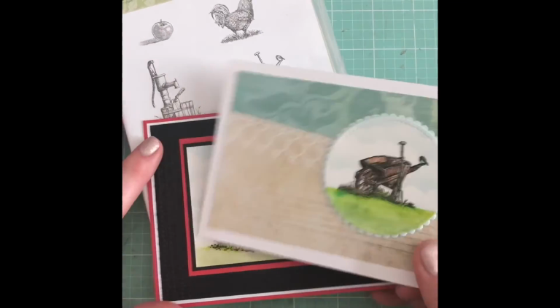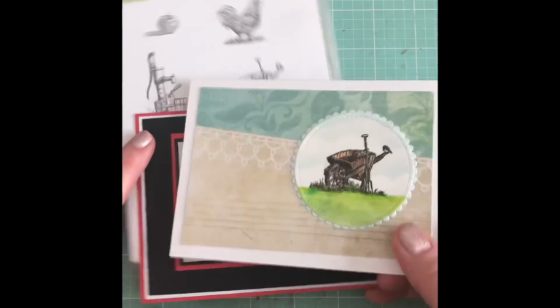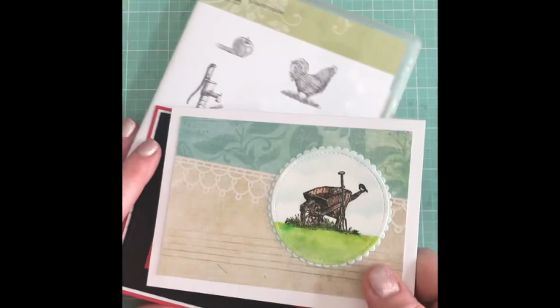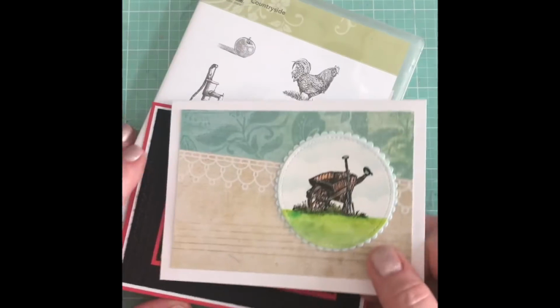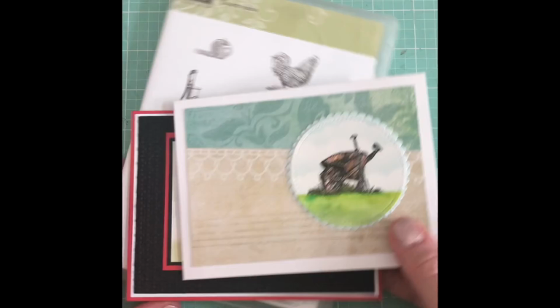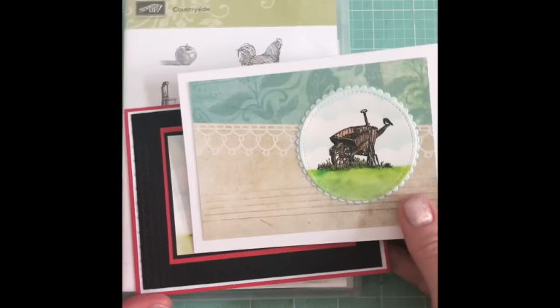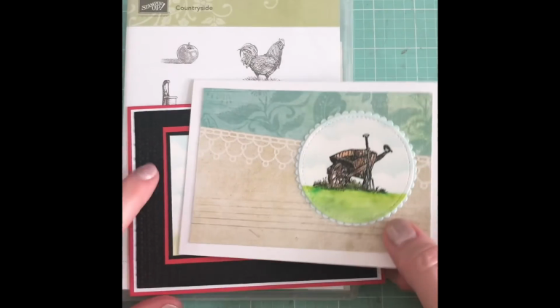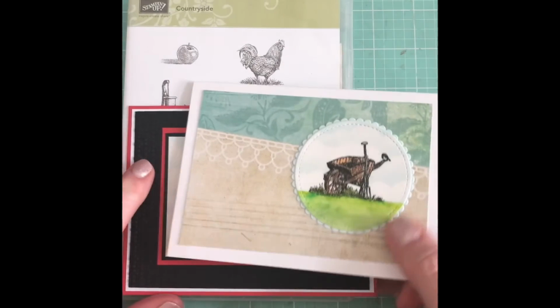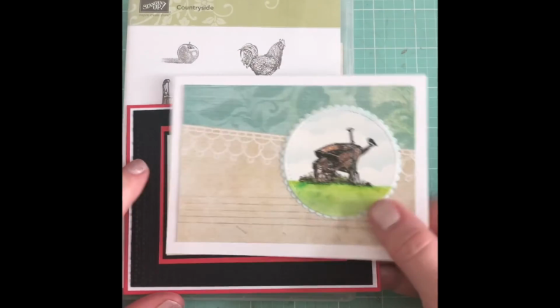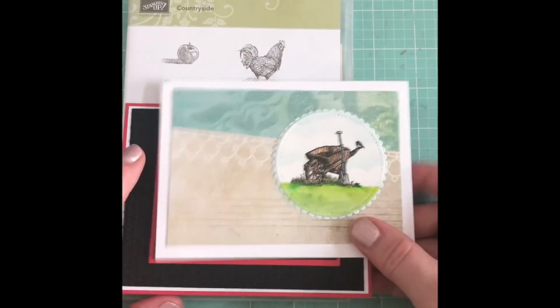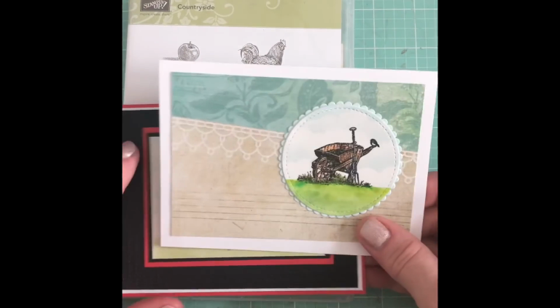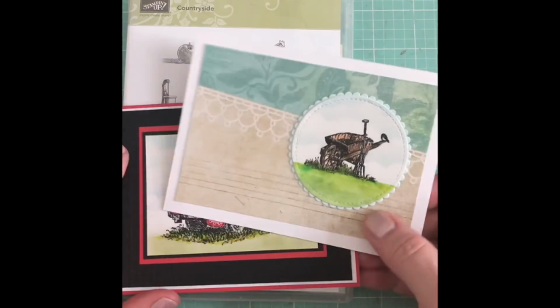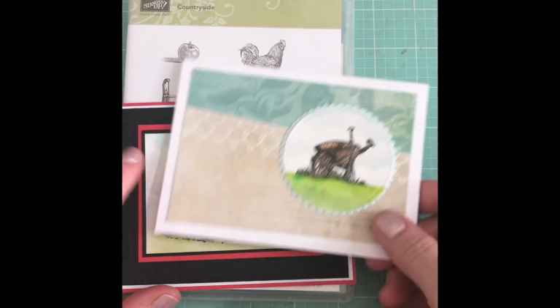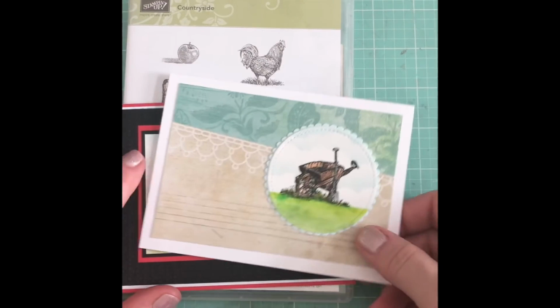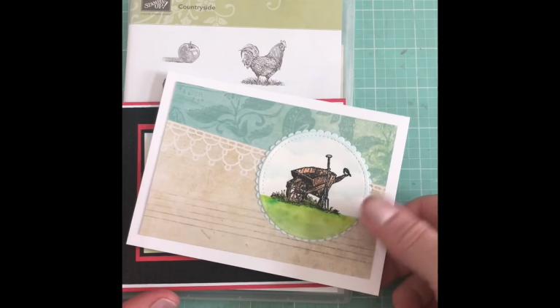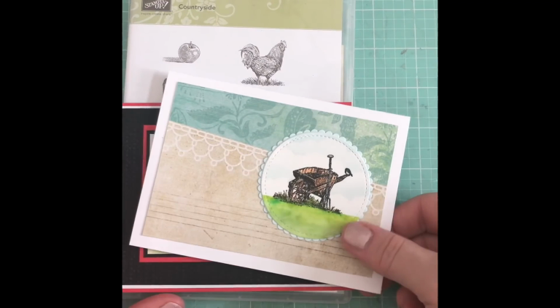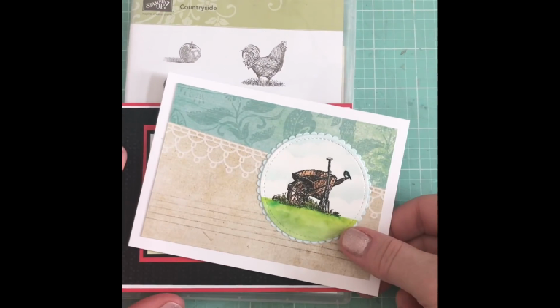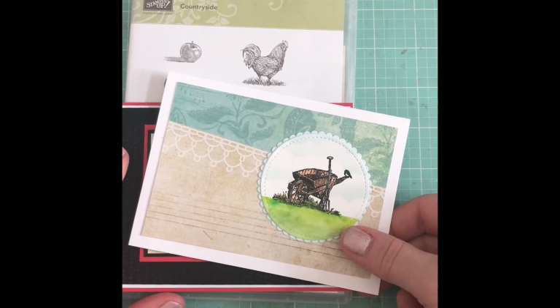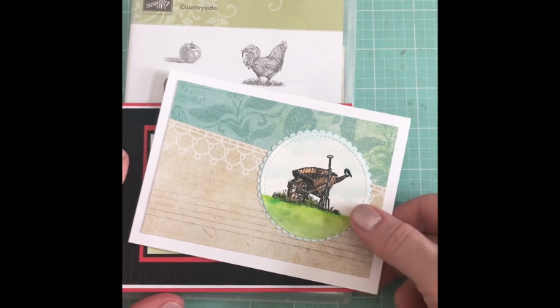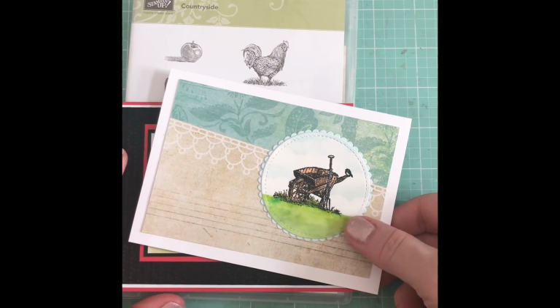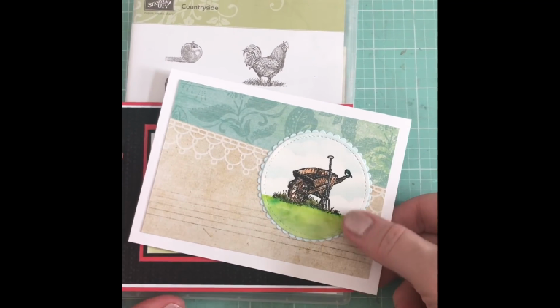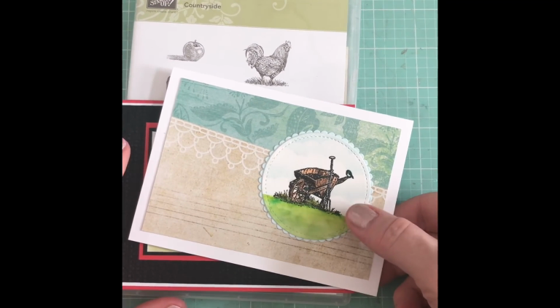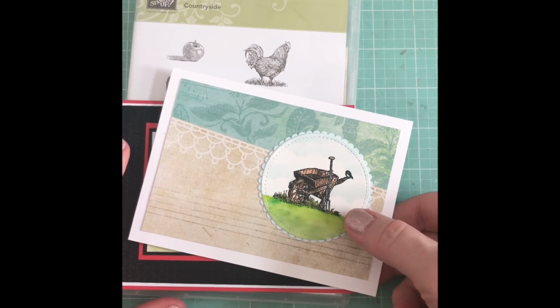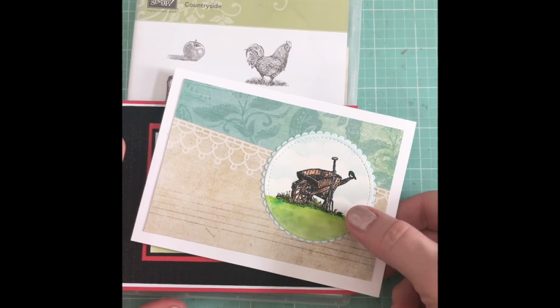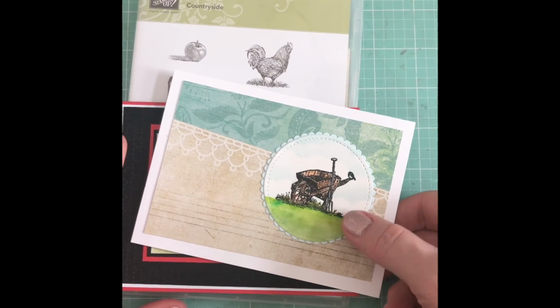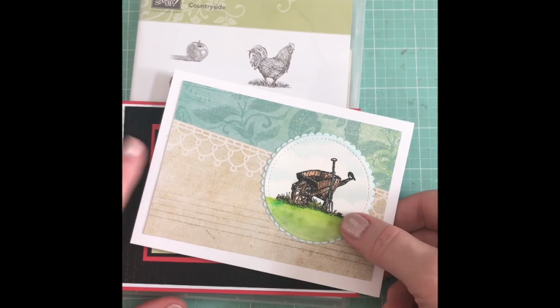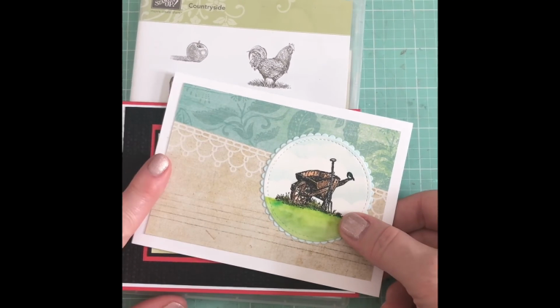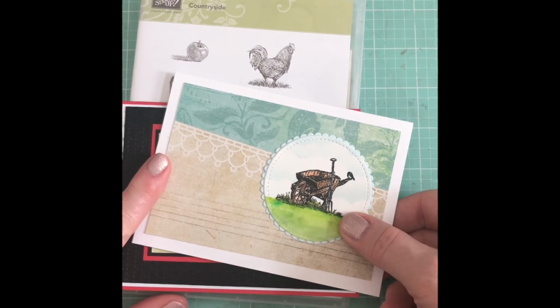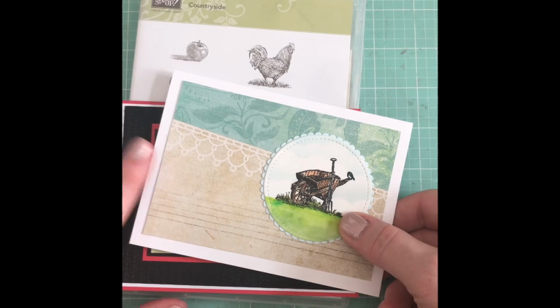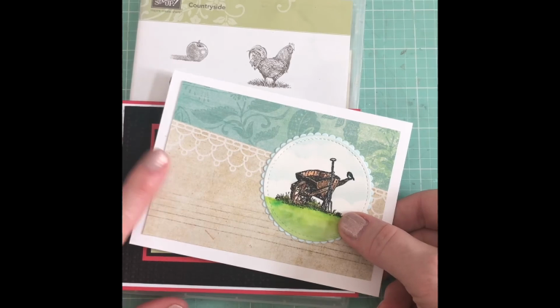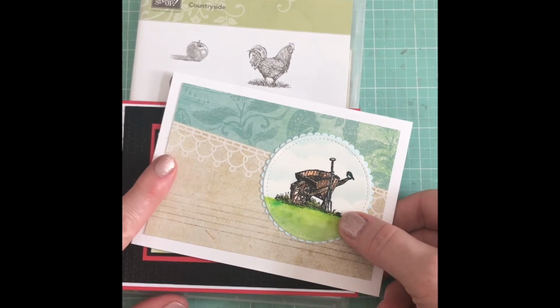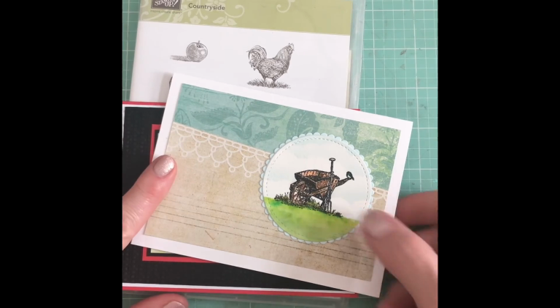Those are the two cards I made with this stamp set. Hopefully I'll be making cards a little more consistently now, for fun, using up what I have. Thanks so much for watching!